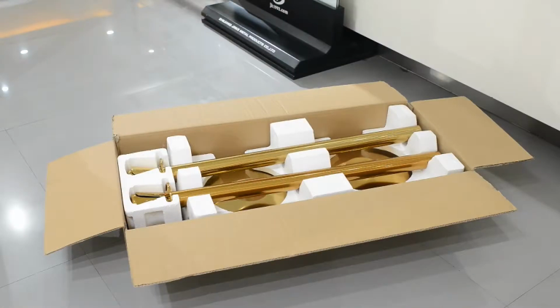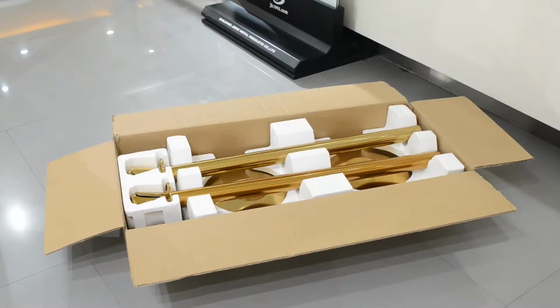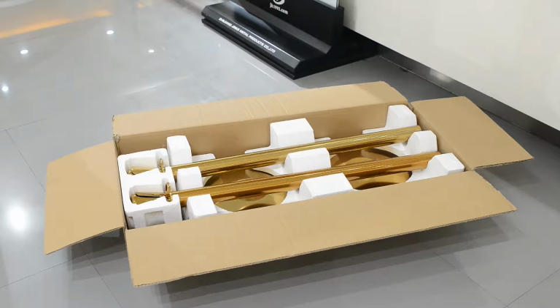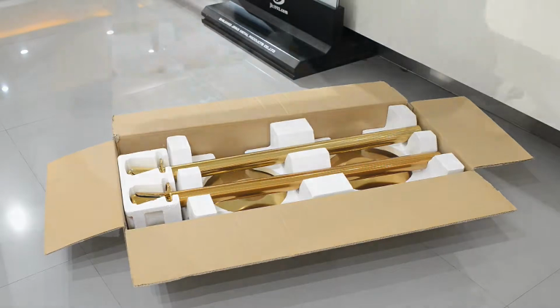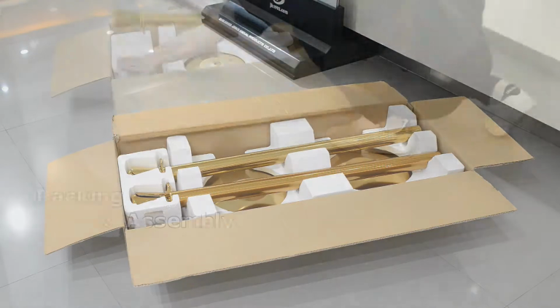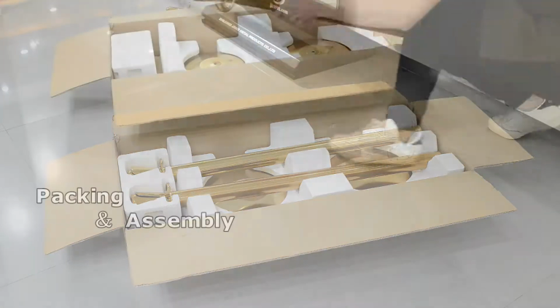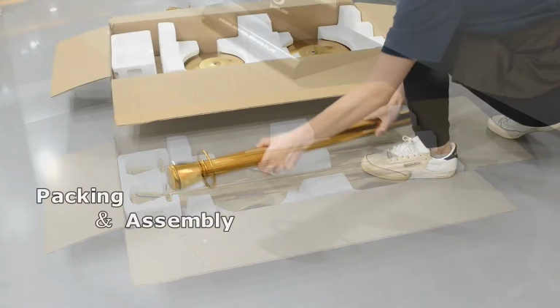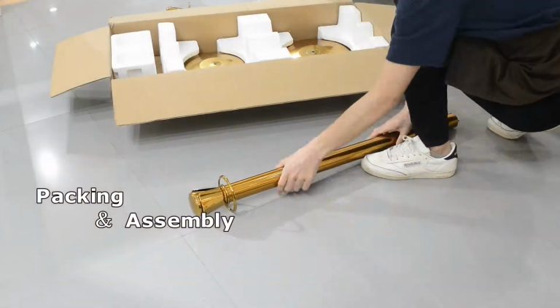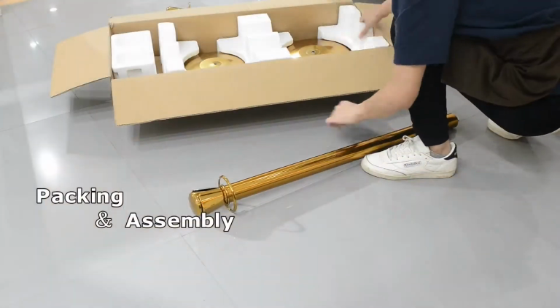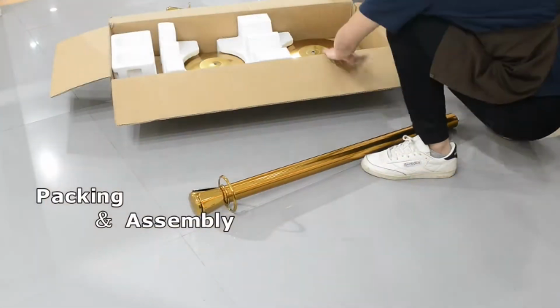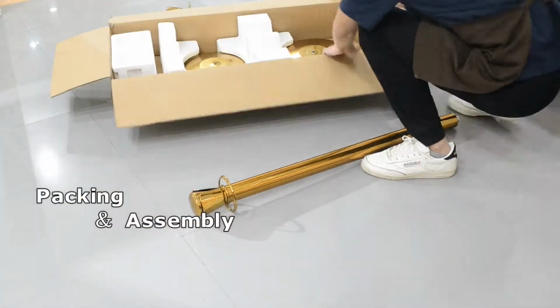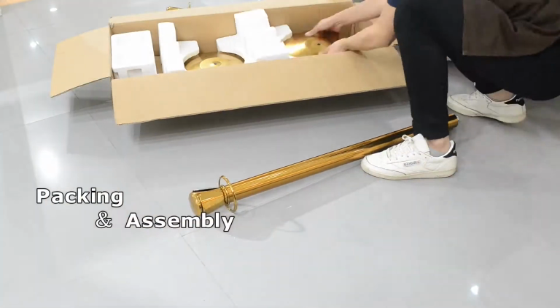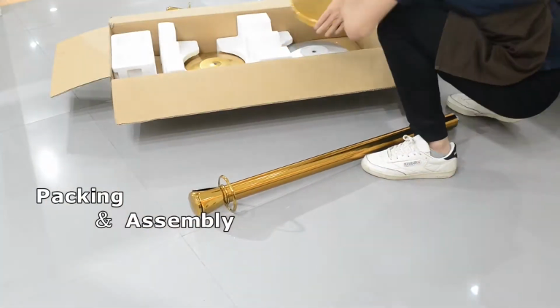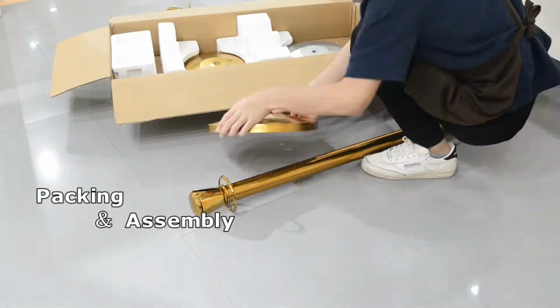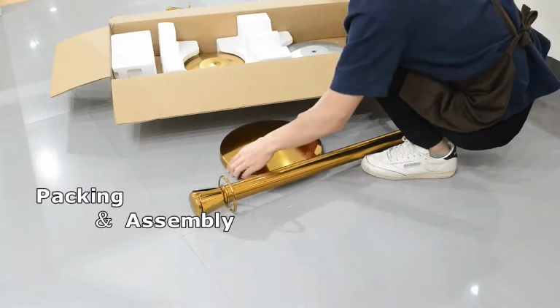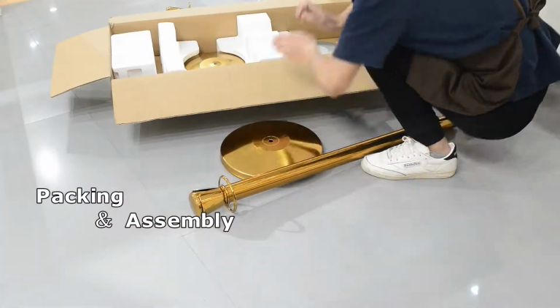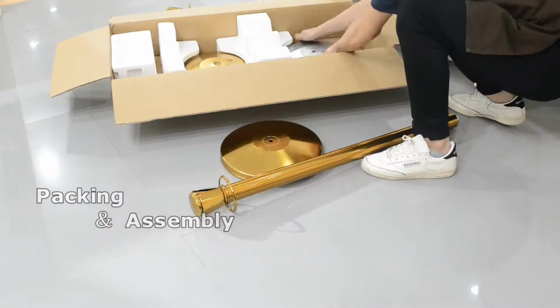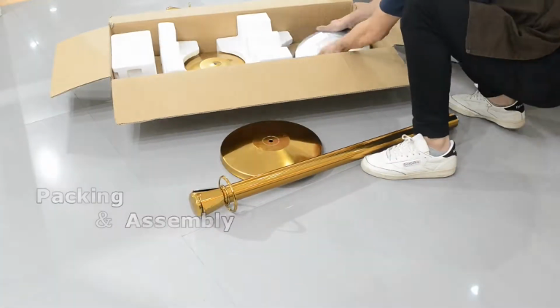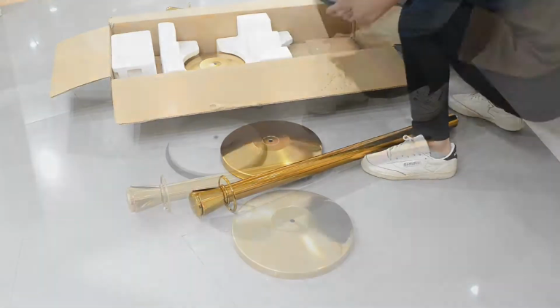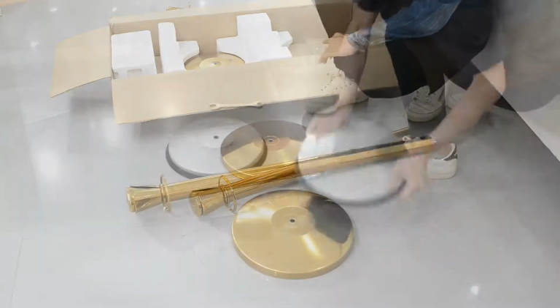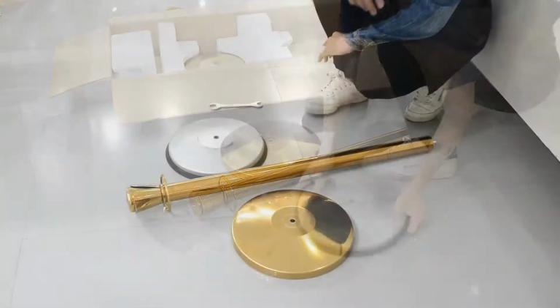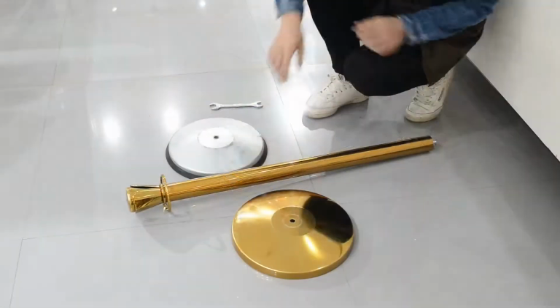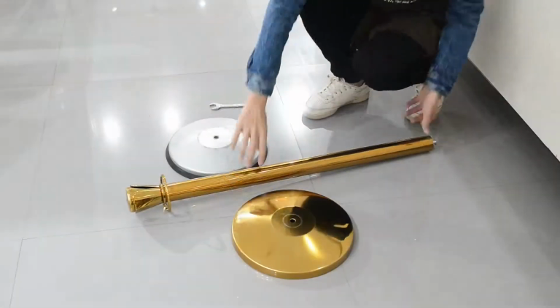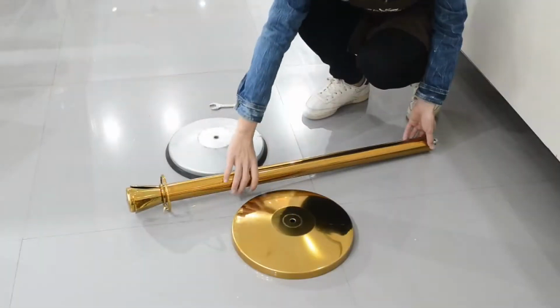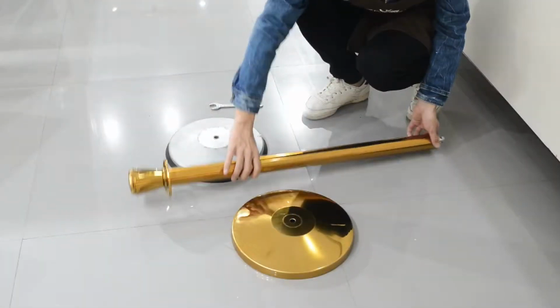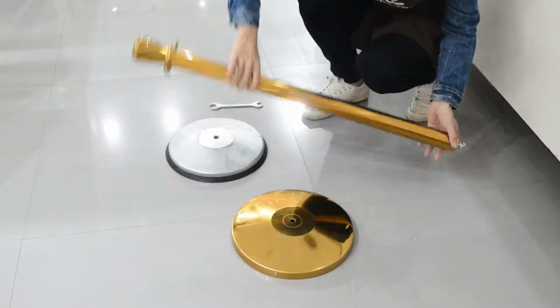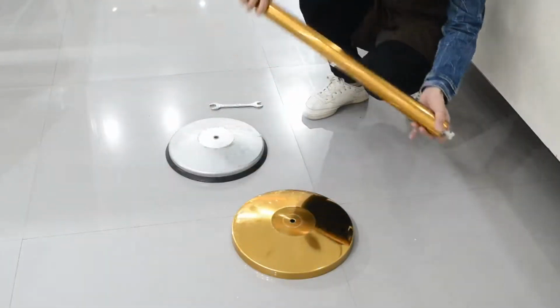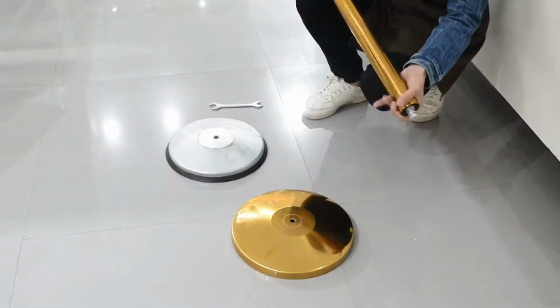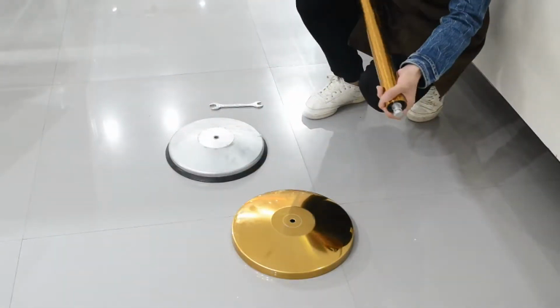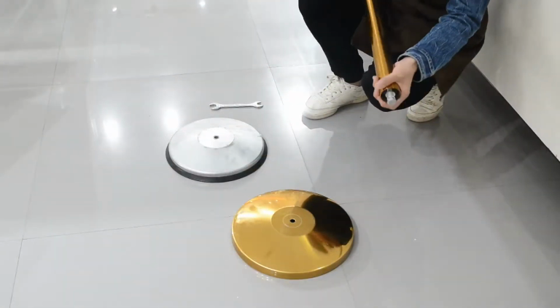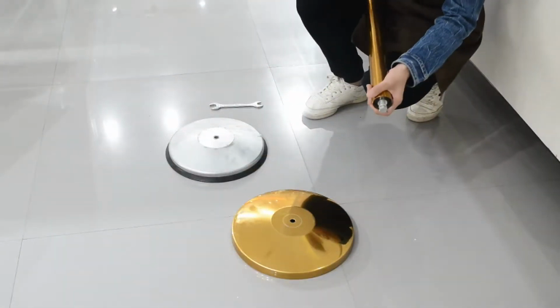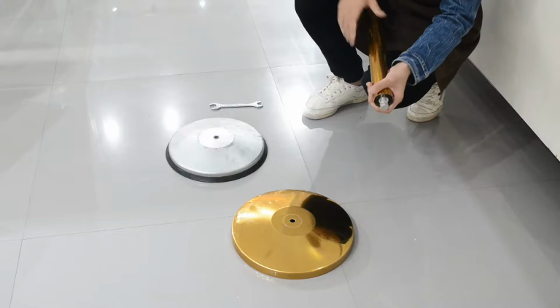This is the package of our stanchion. Now let's open it and take it out.